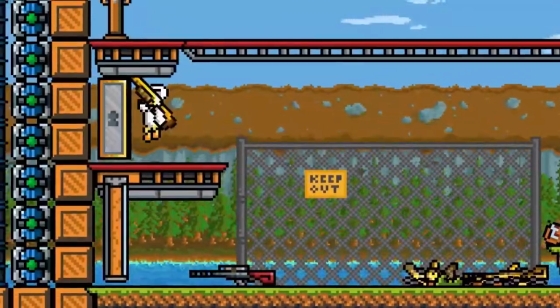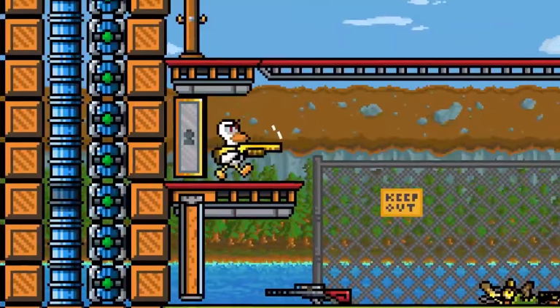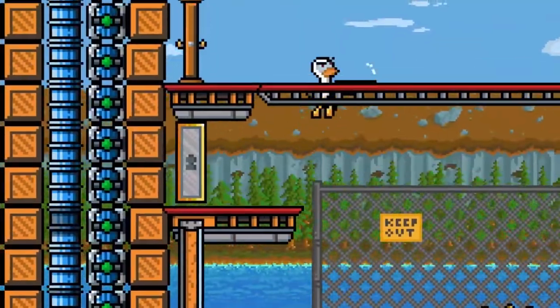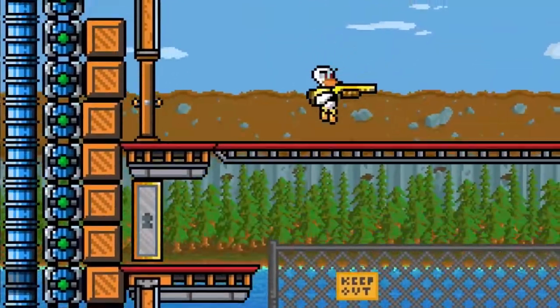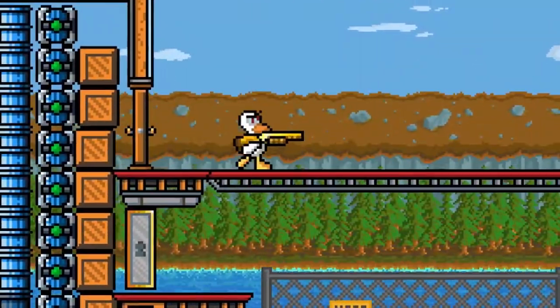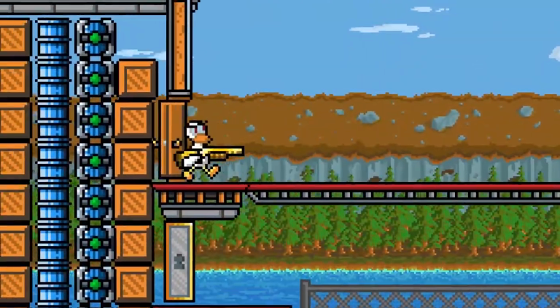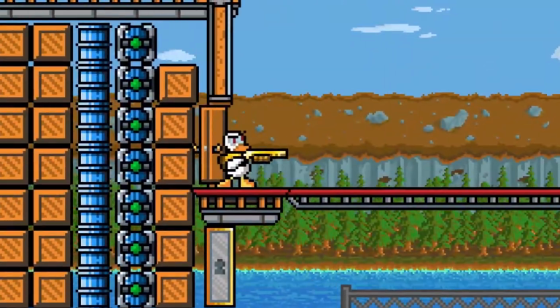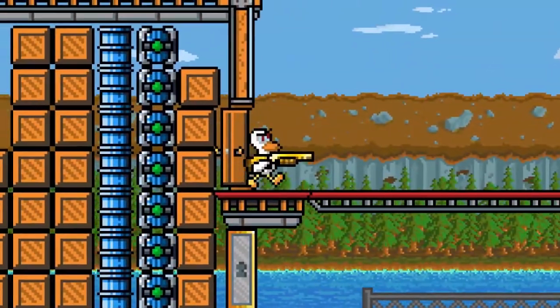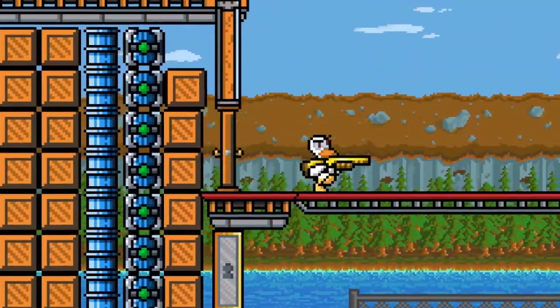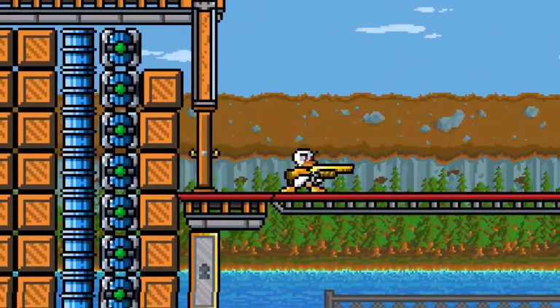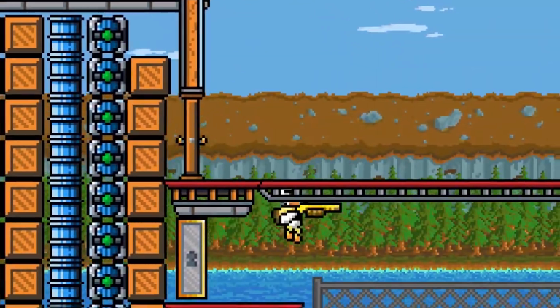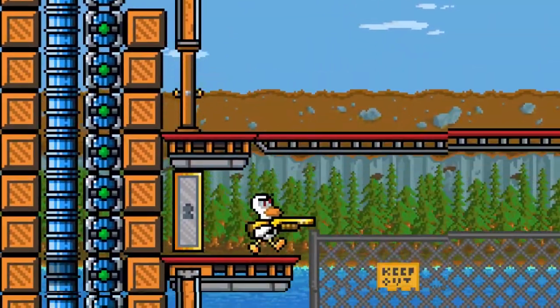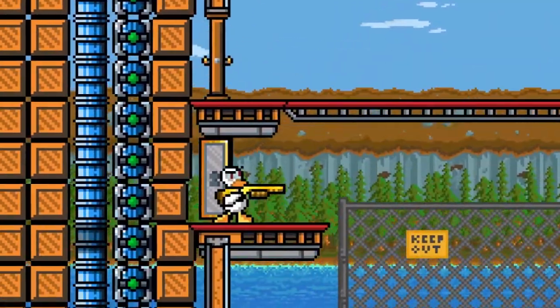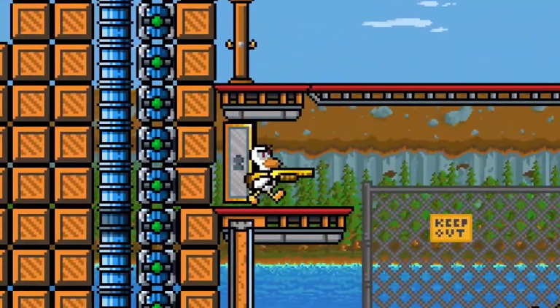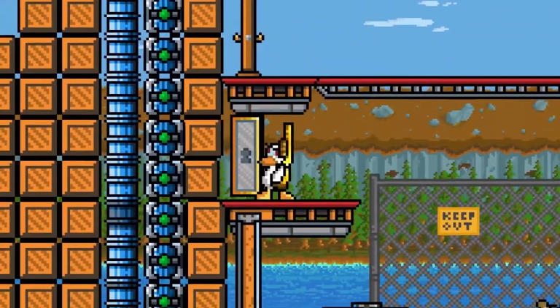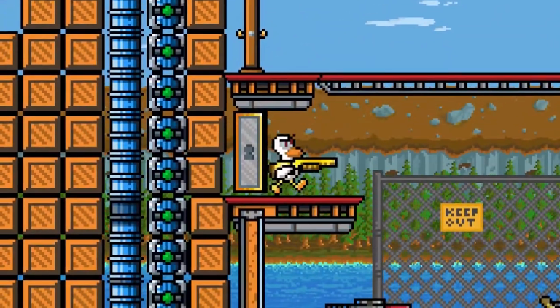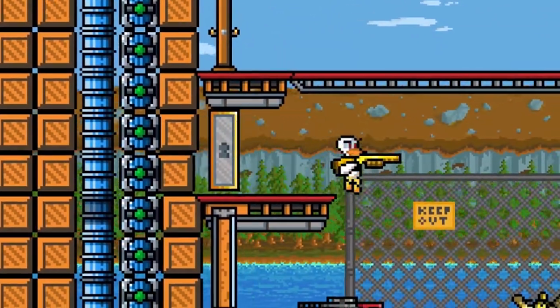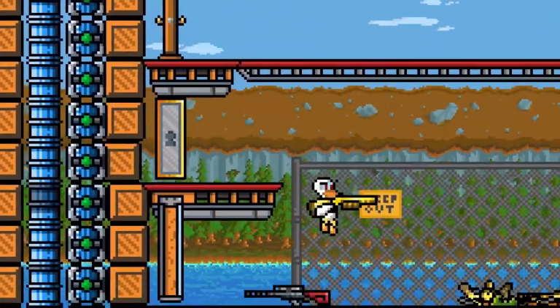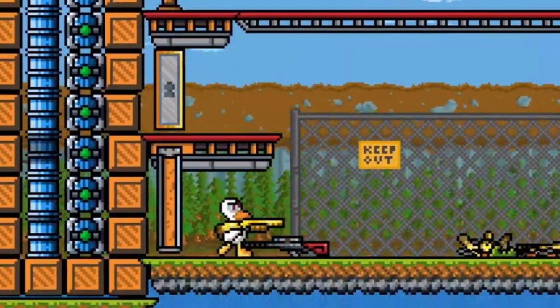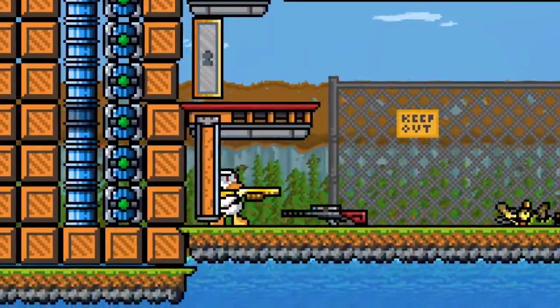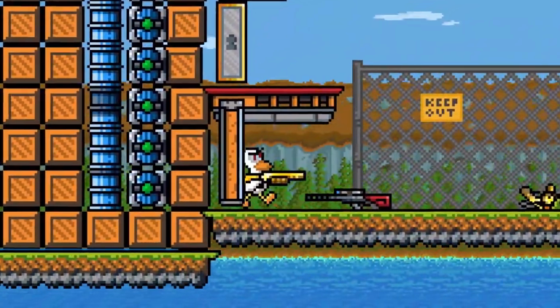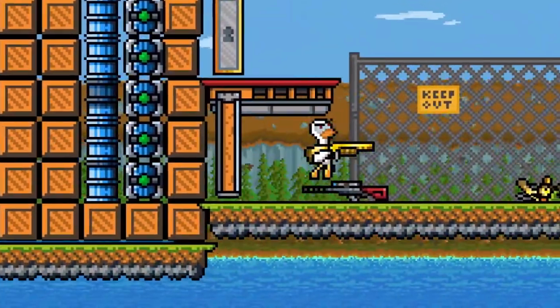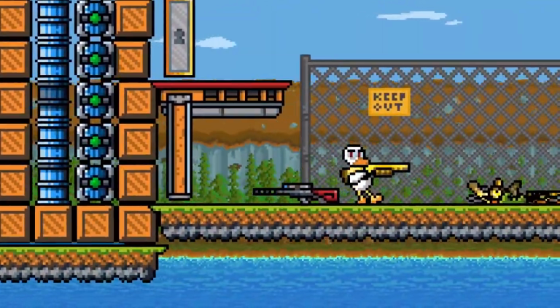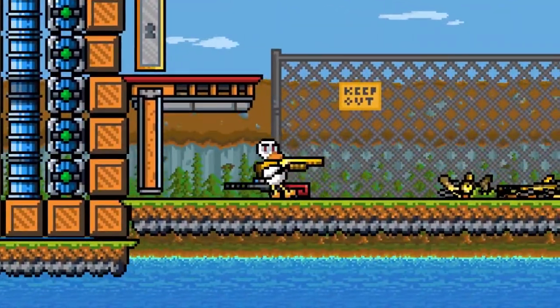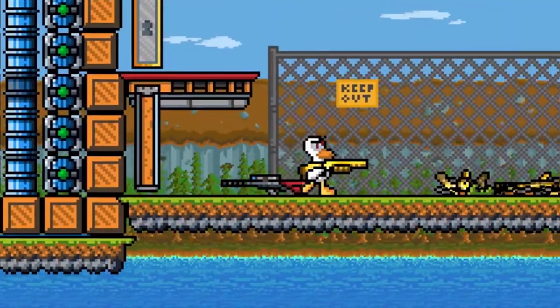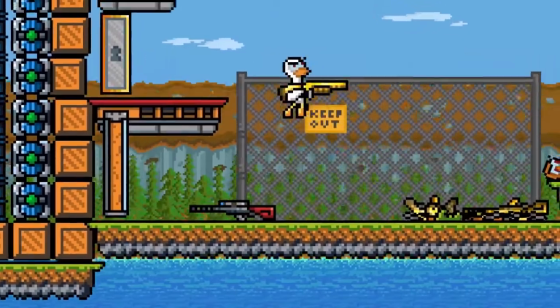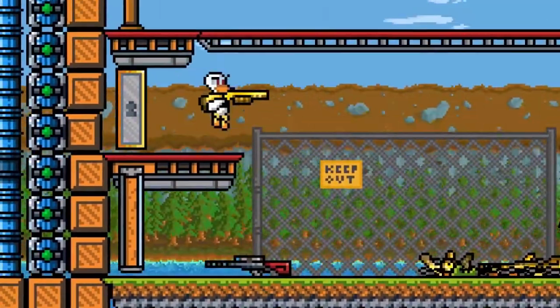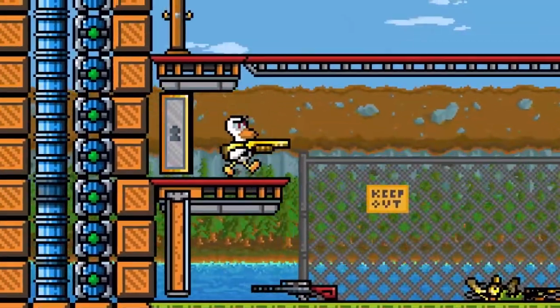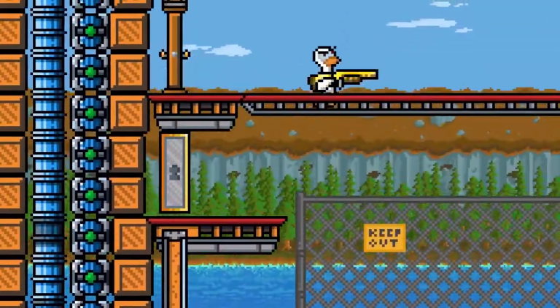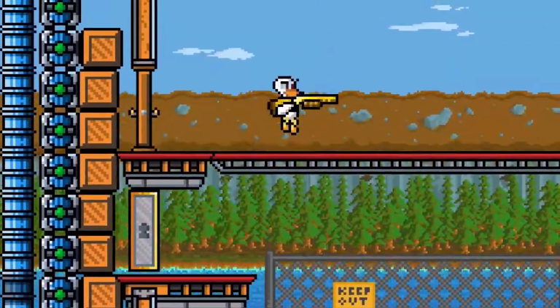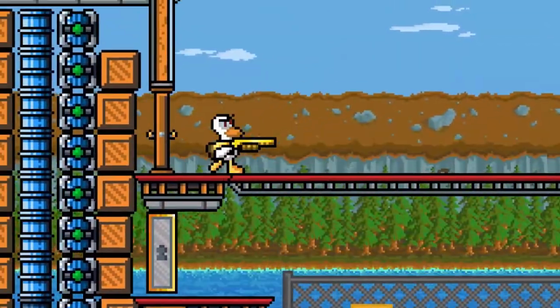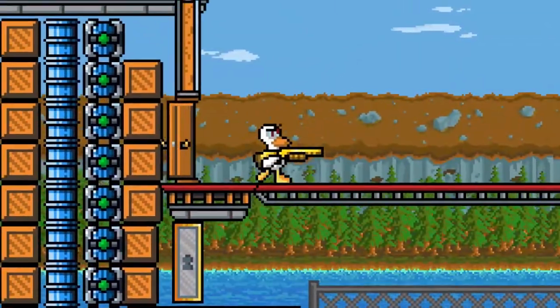These surfaces include doors, locked doors, office walls, and other thin map walls.